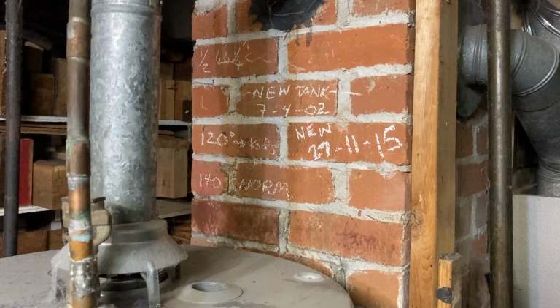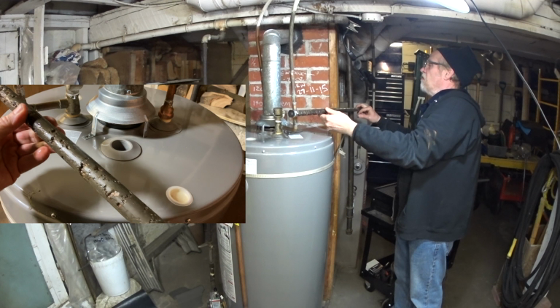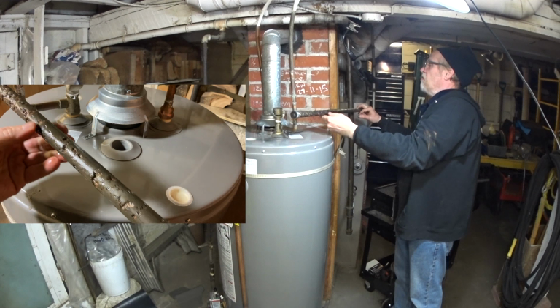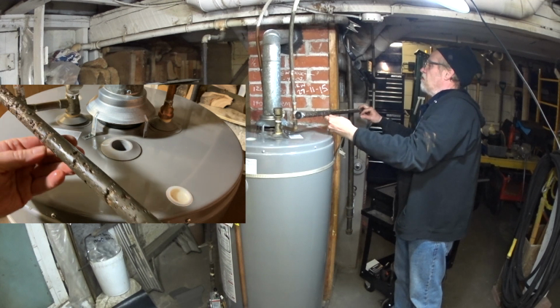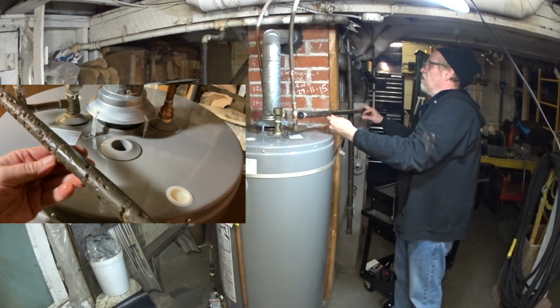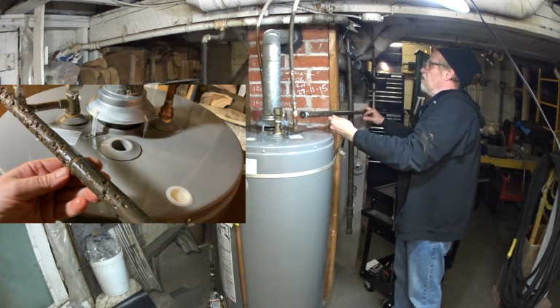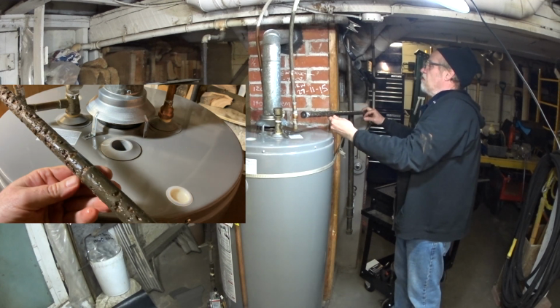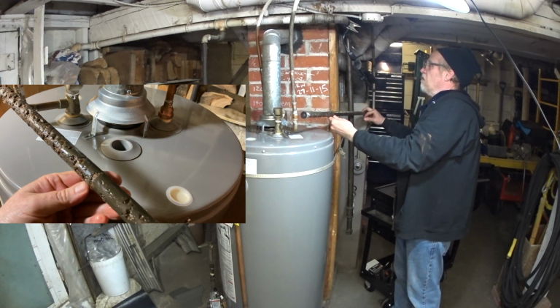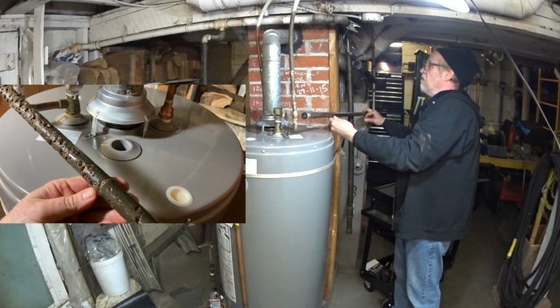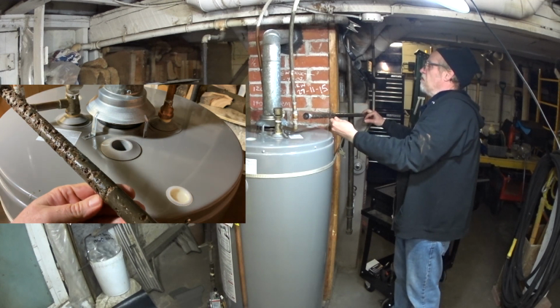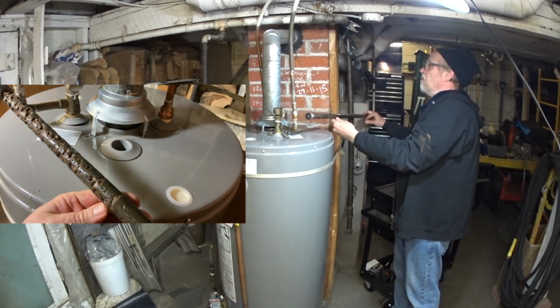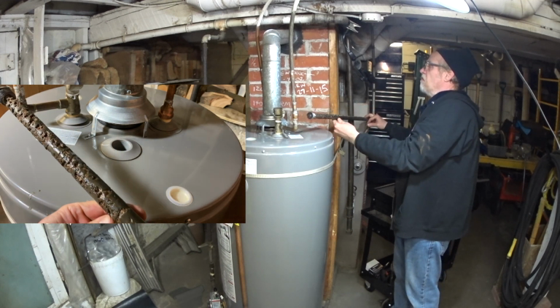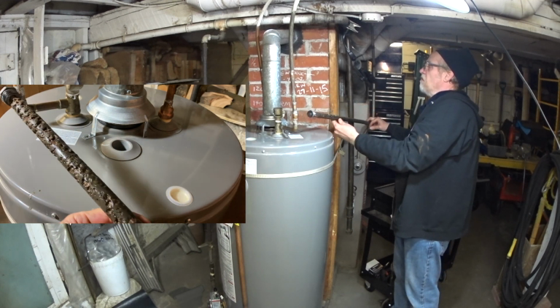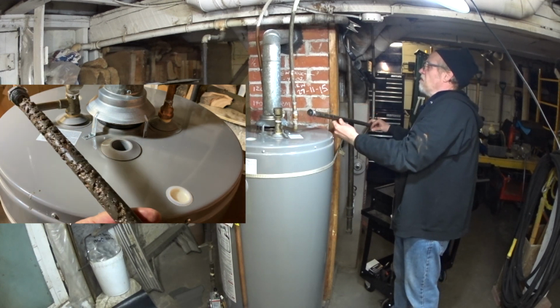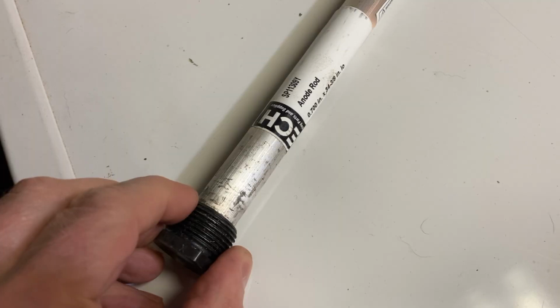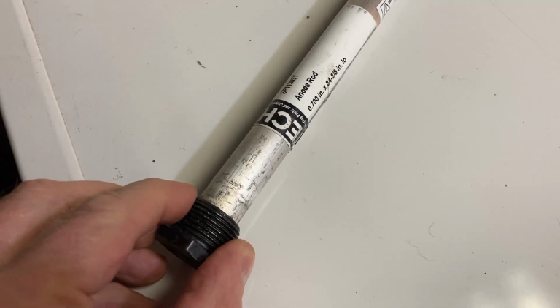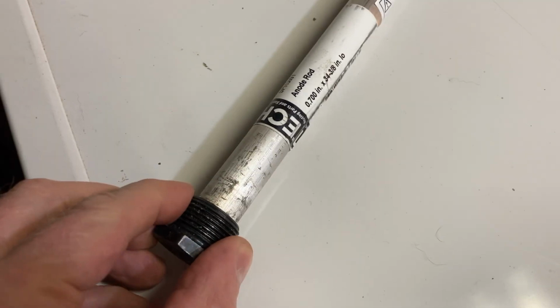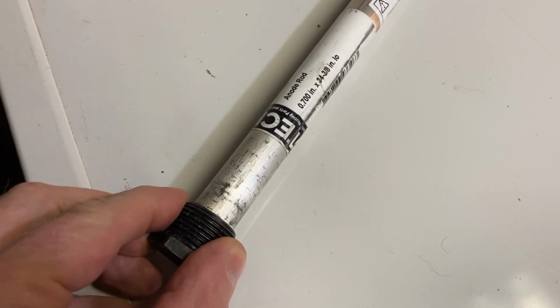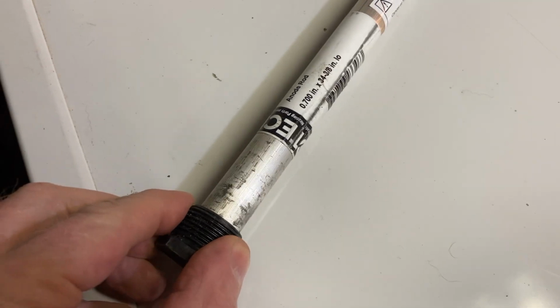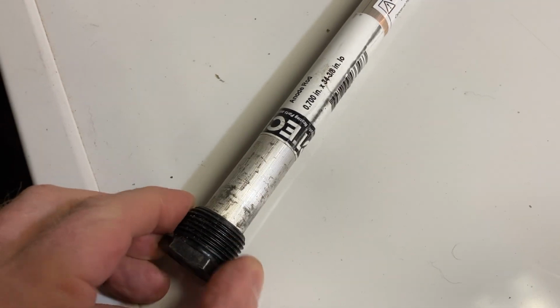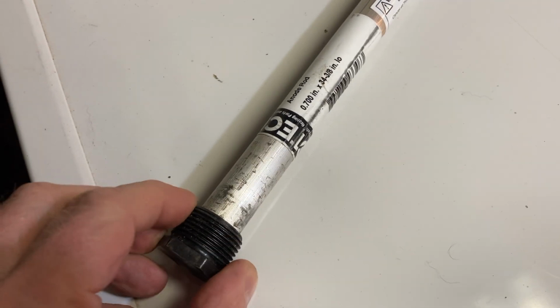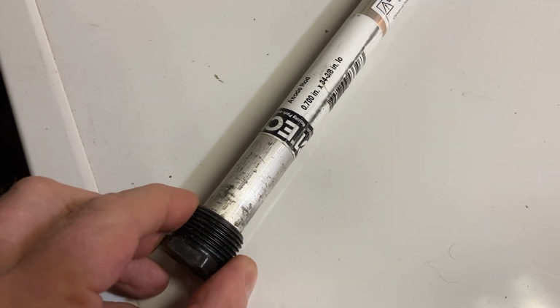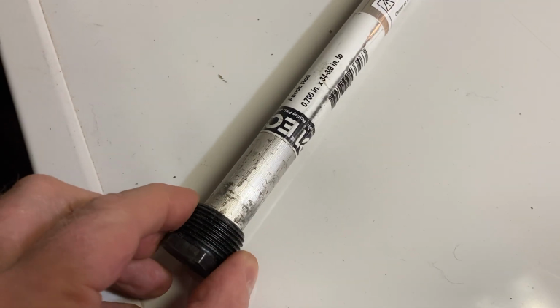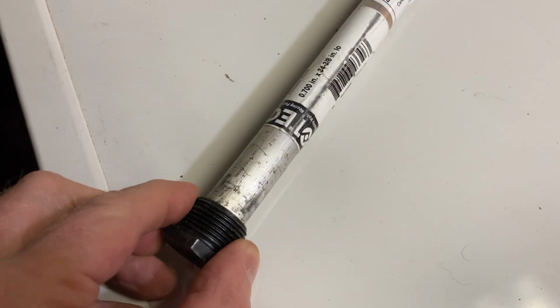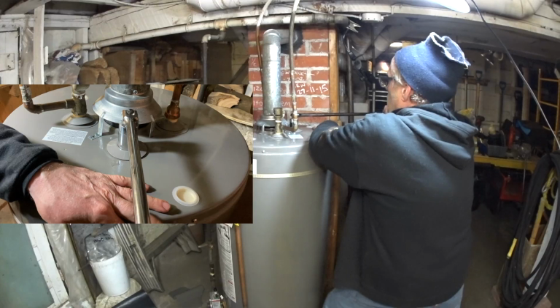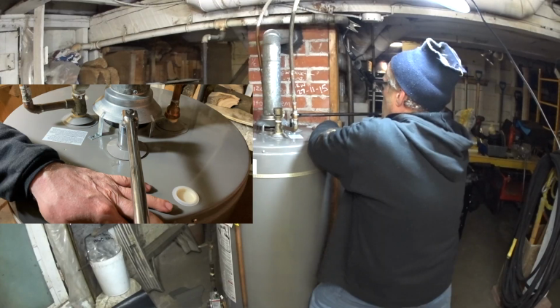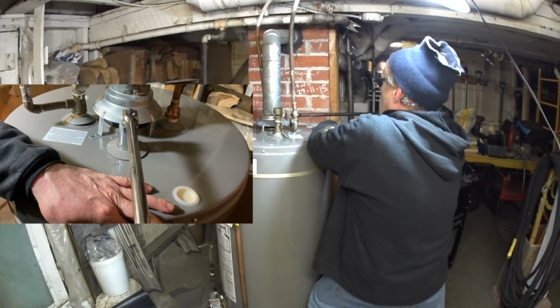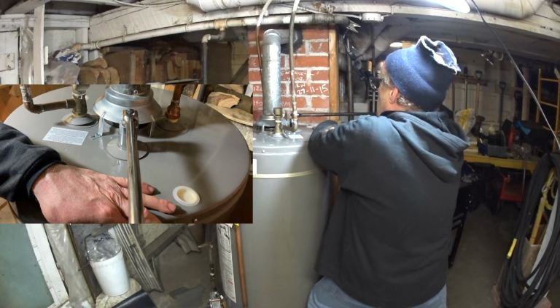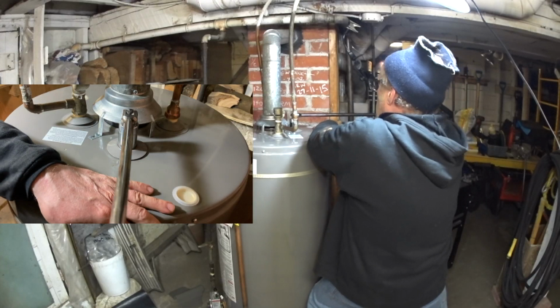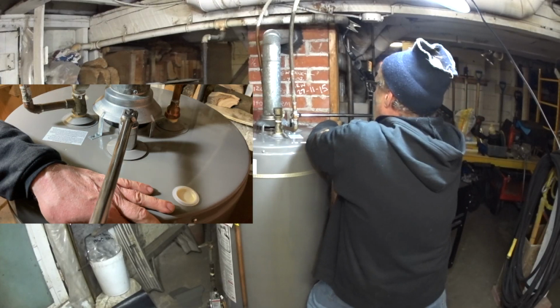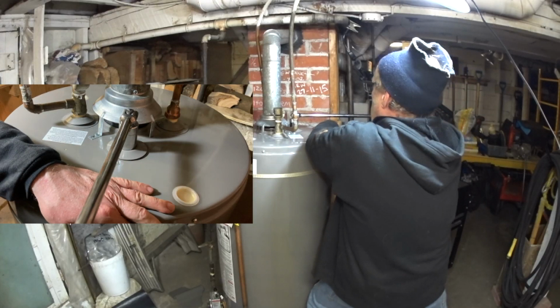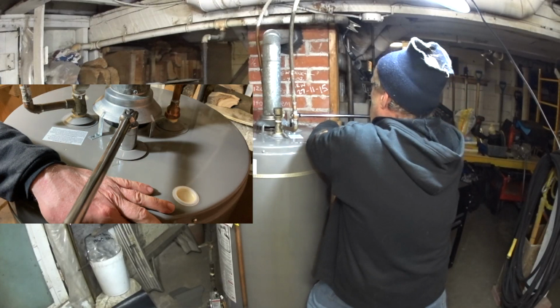Alright, today on Repairs 101, I'm going to change the sacrificial anode rod in this gas-fired hot water heater.